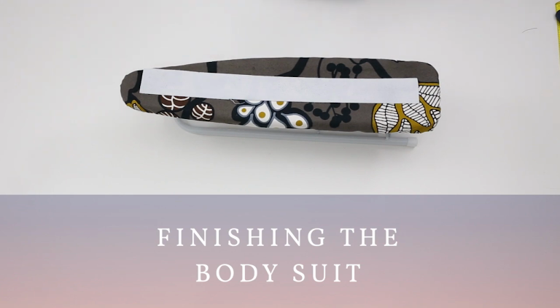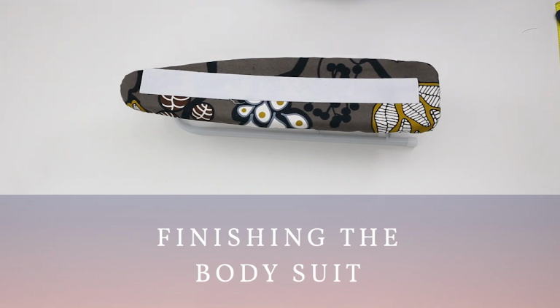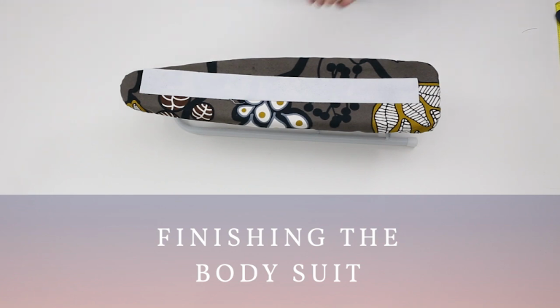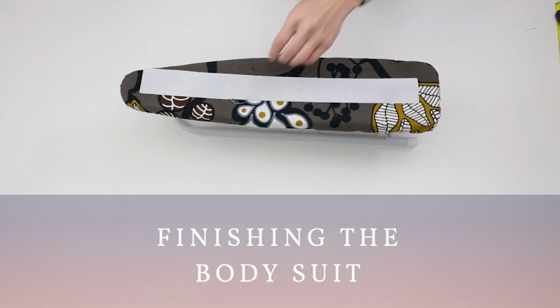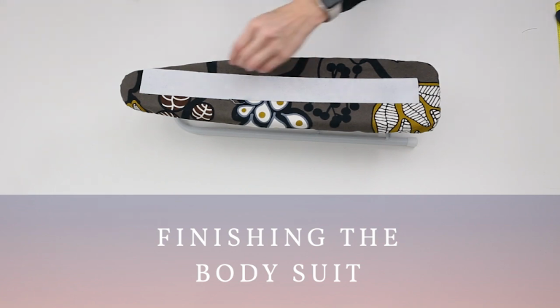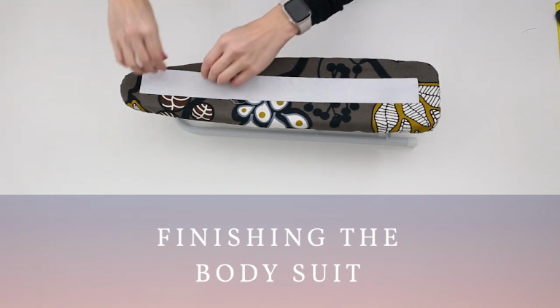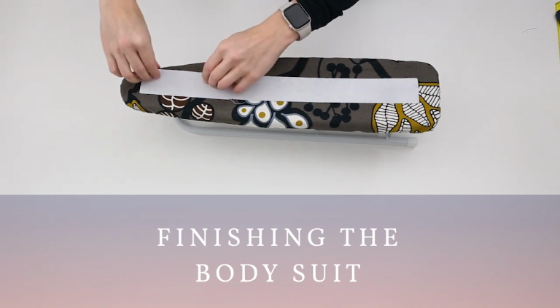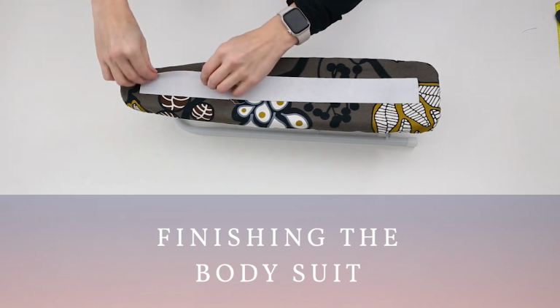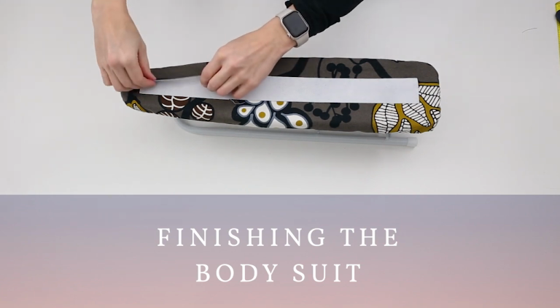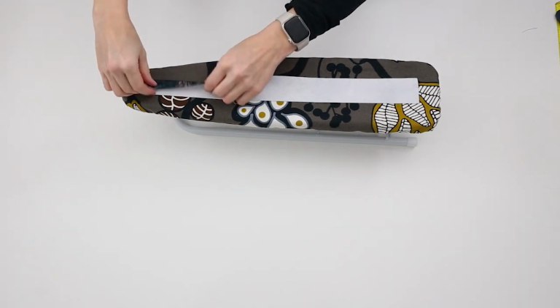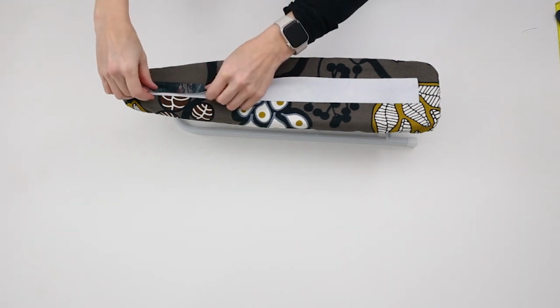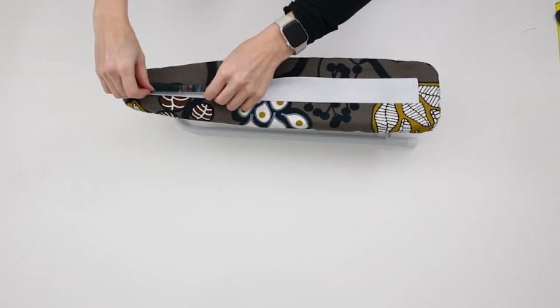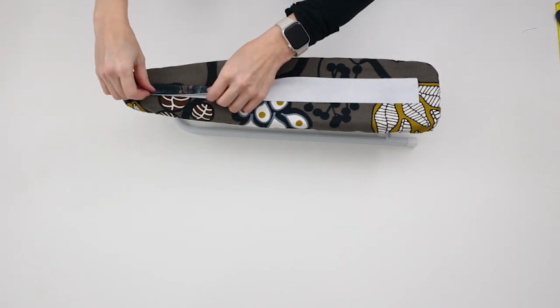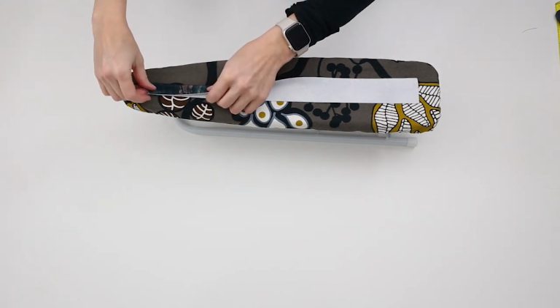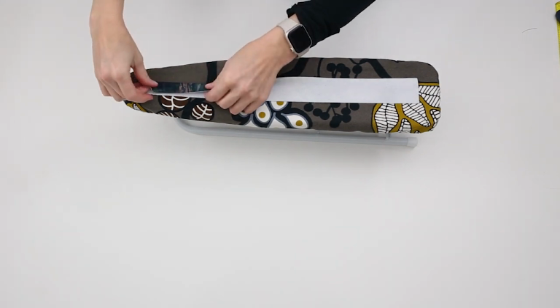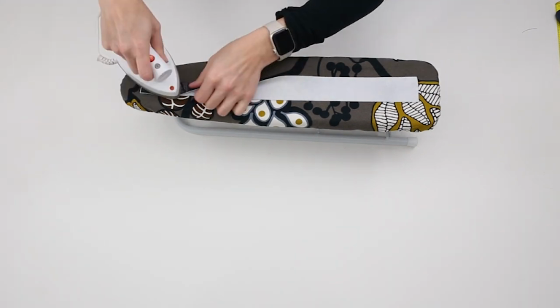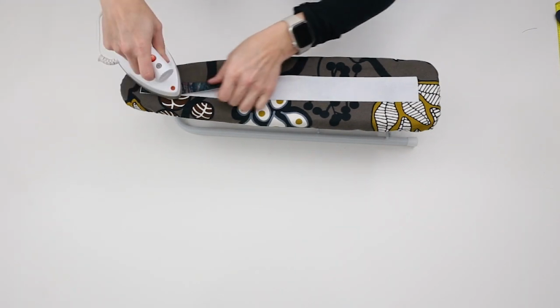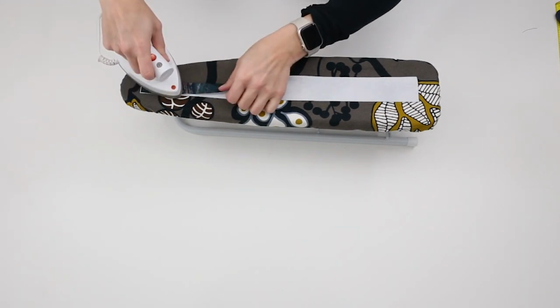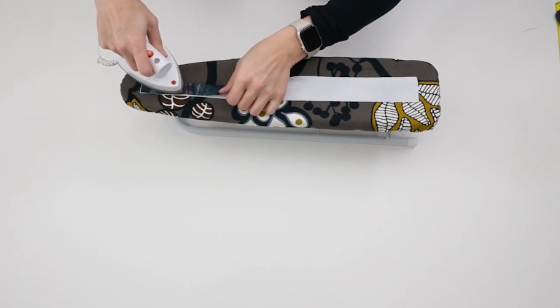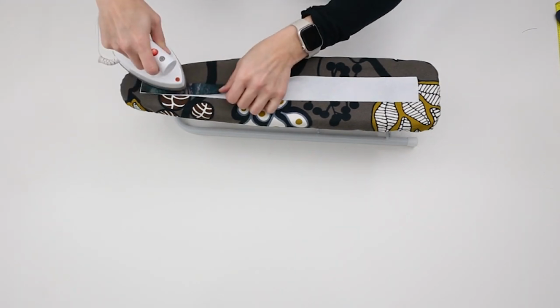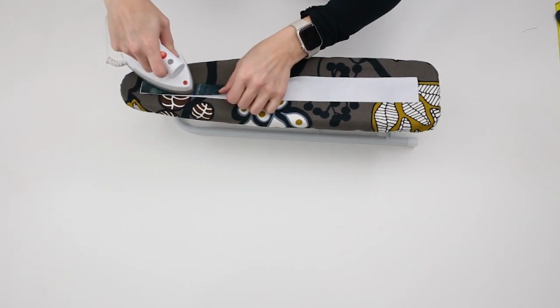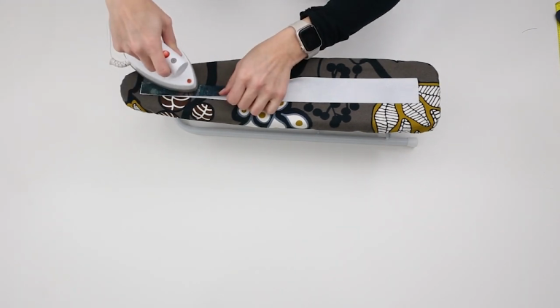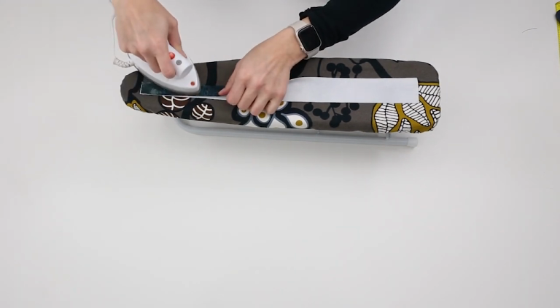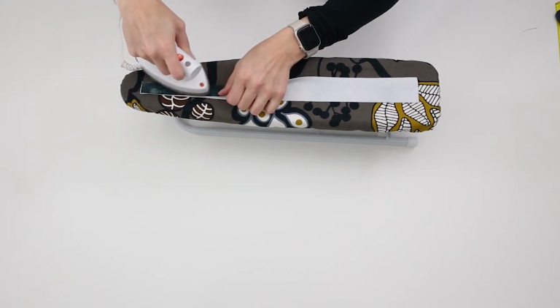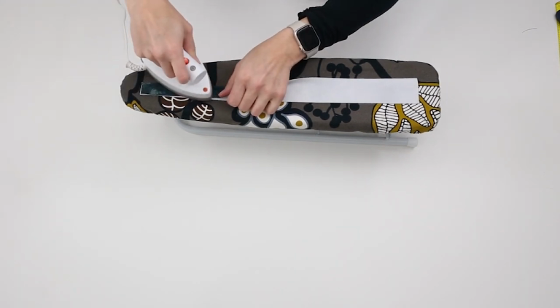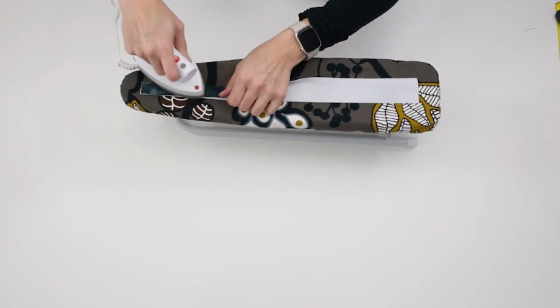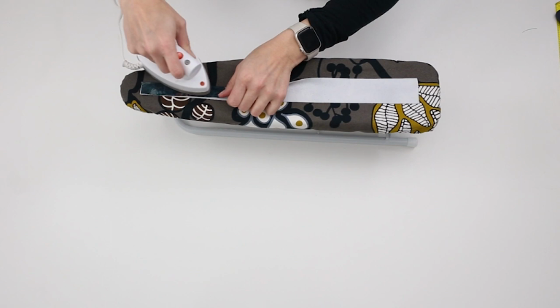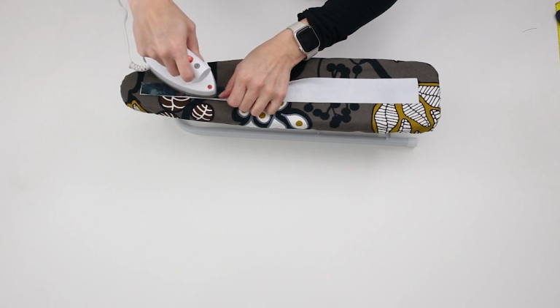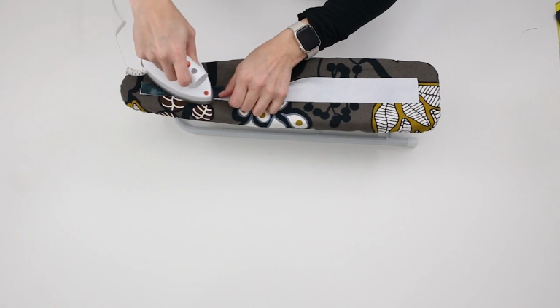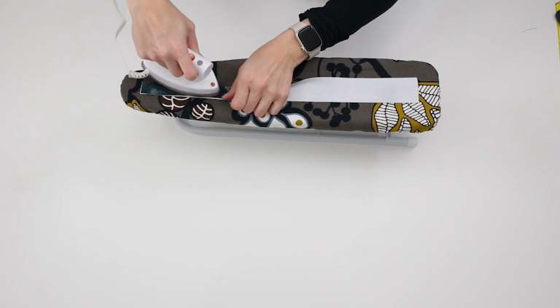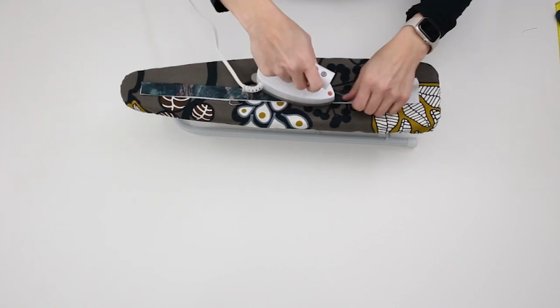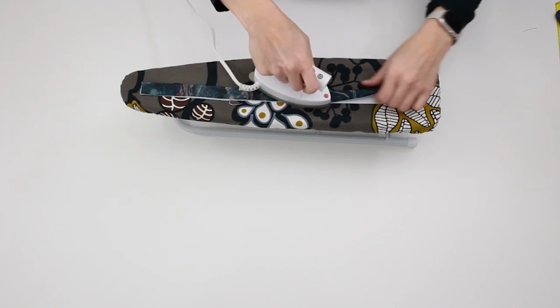Locate the leg band pieces. Fold leg bands in half wrong sides together and press.